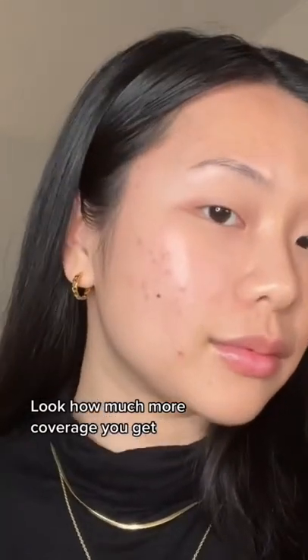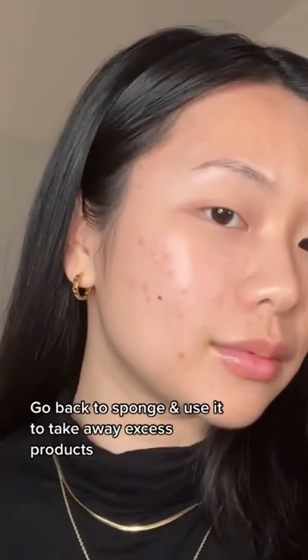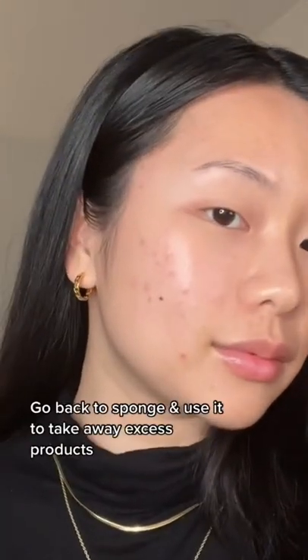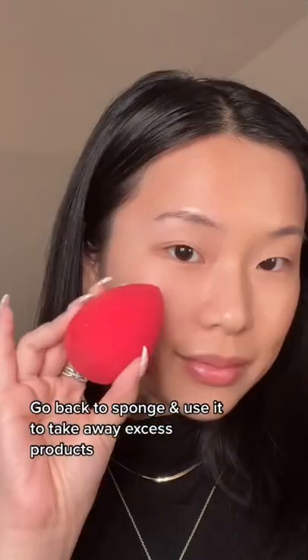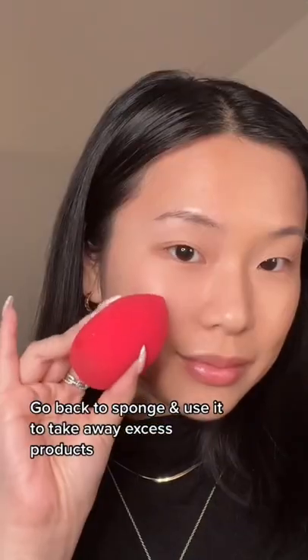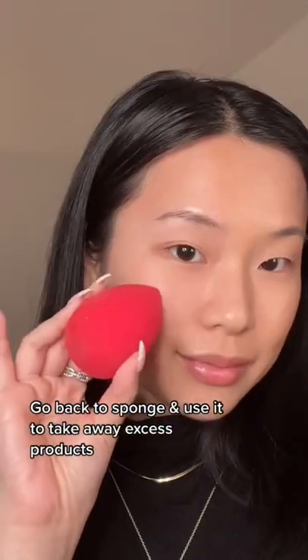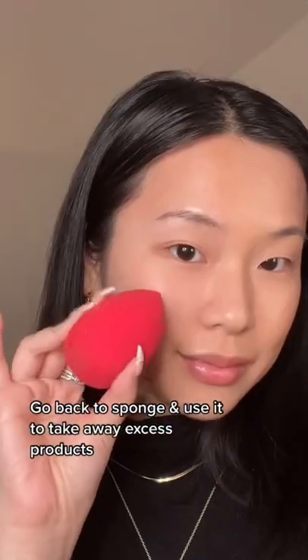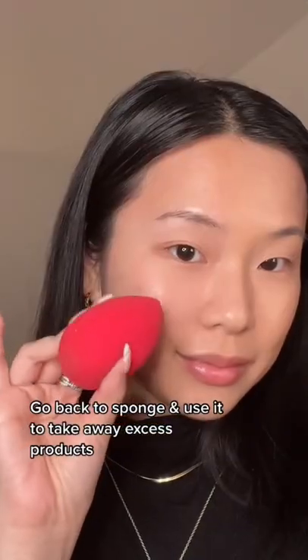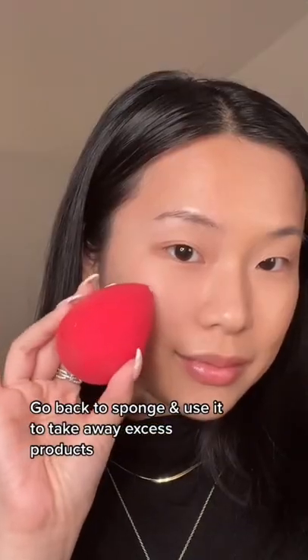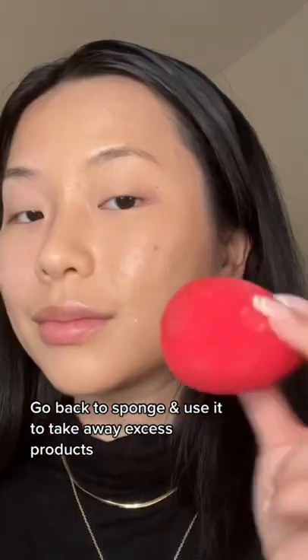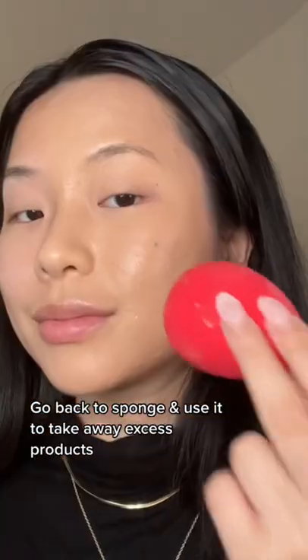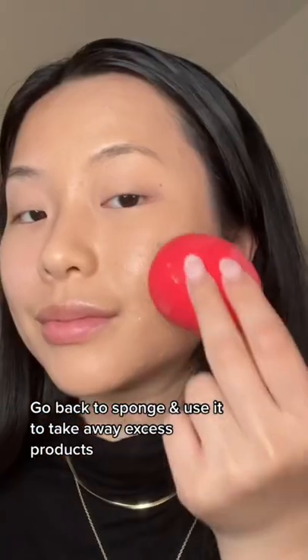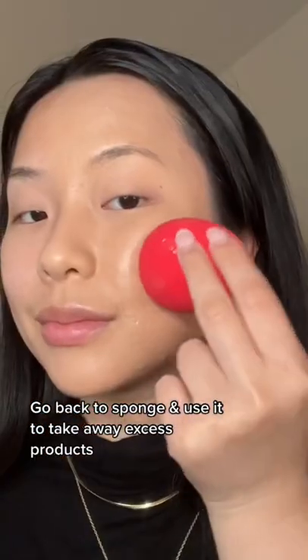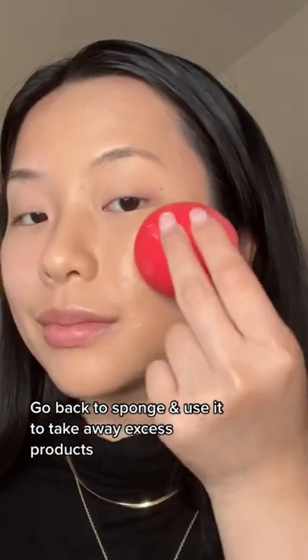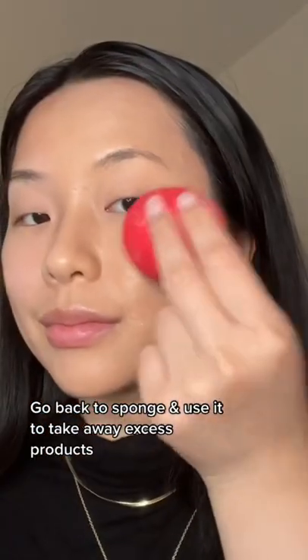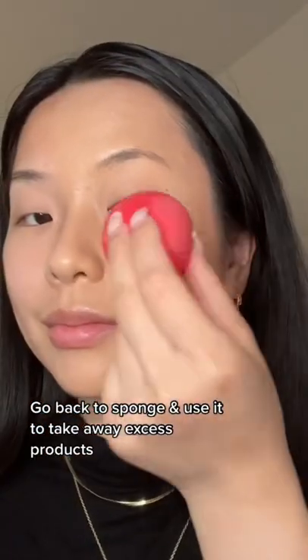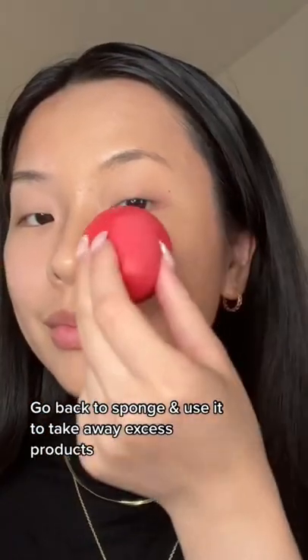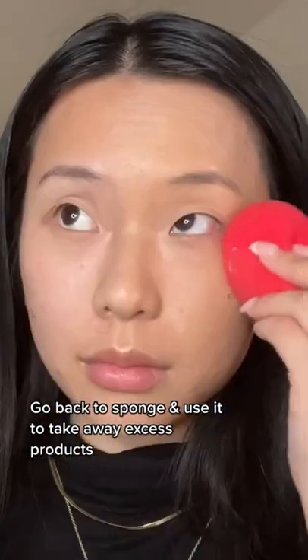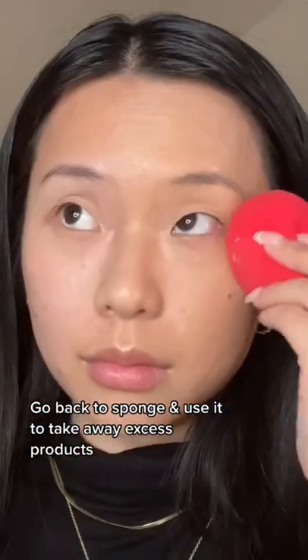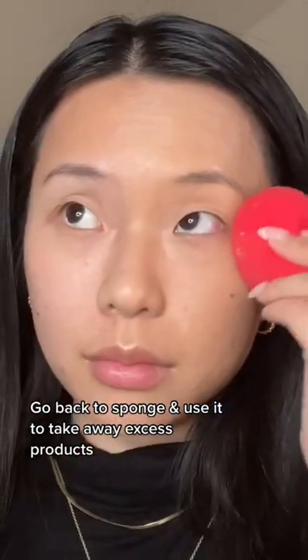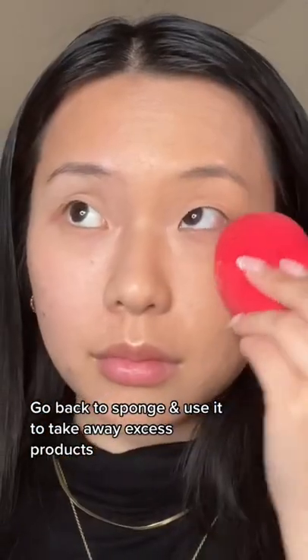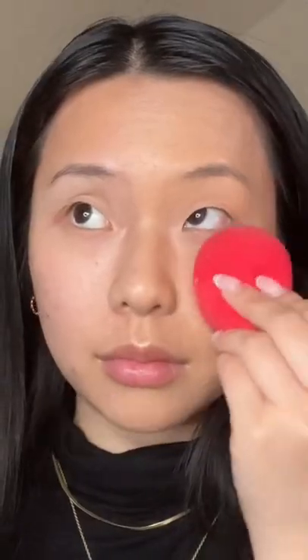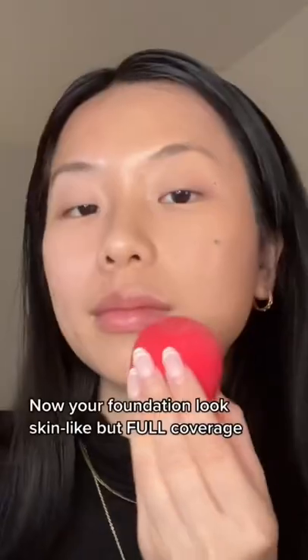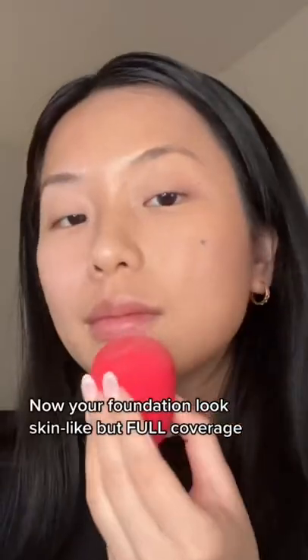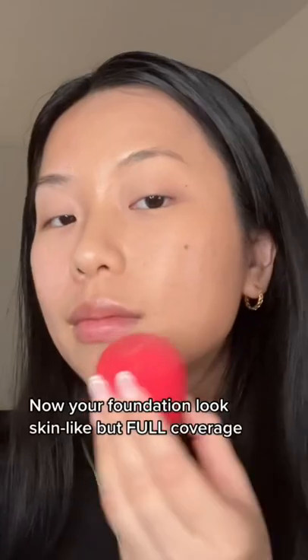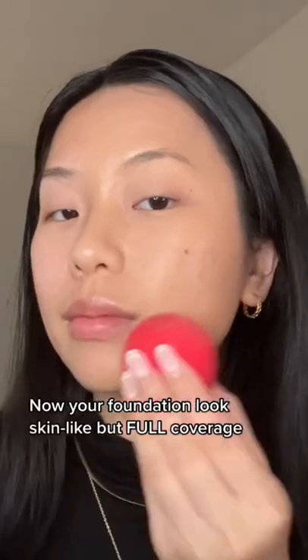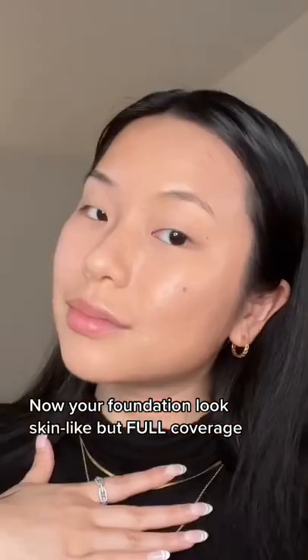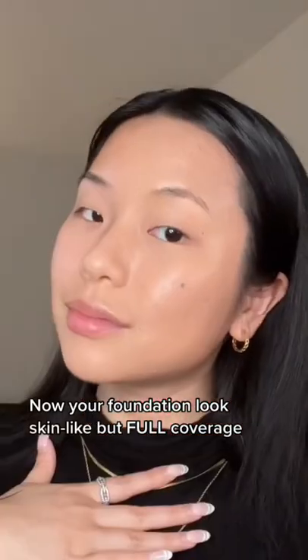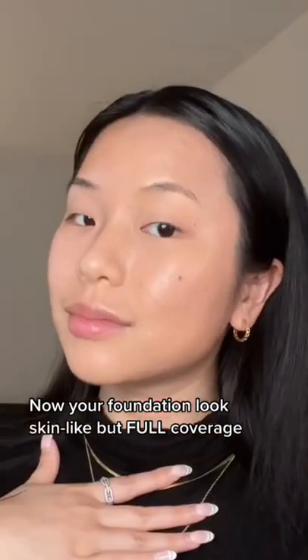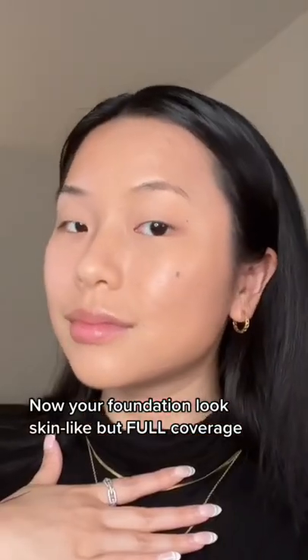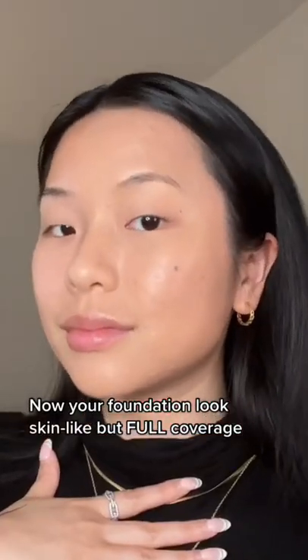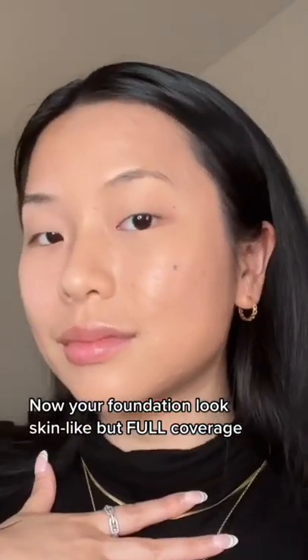Now go back to your beauty blender and use it to take away any excess product. Your foundation looks skin-like but full coverage.